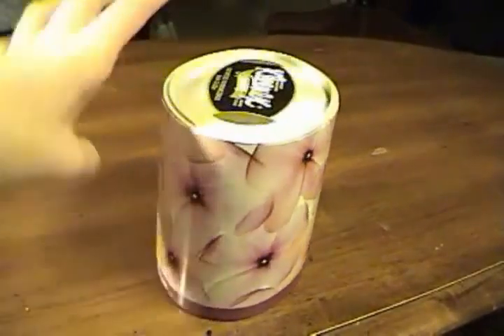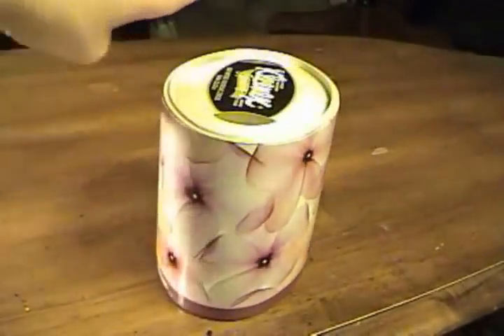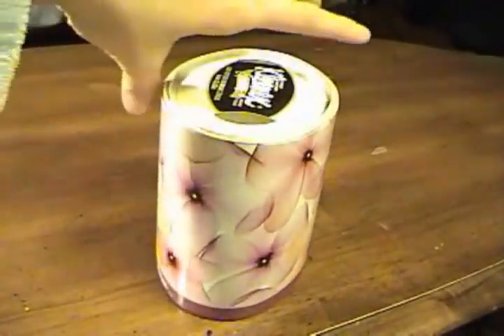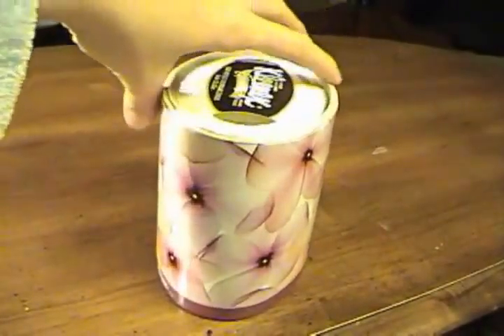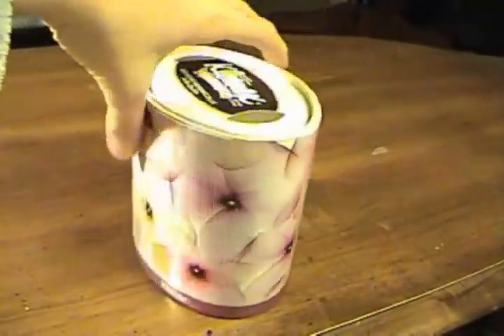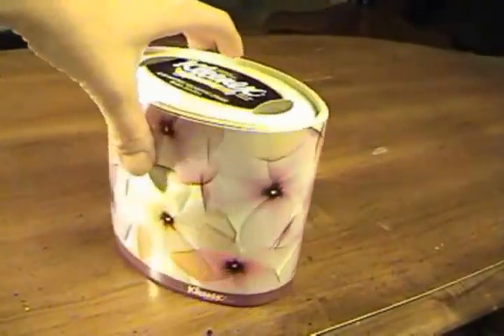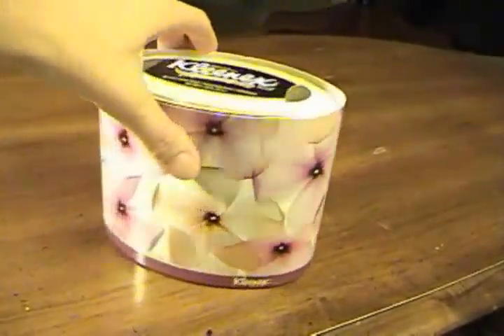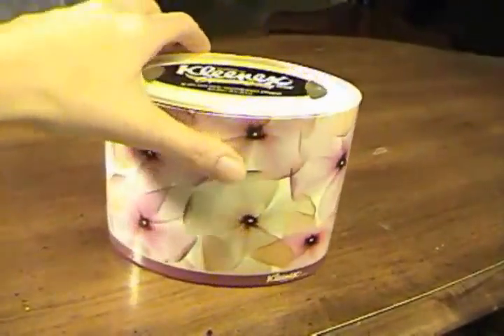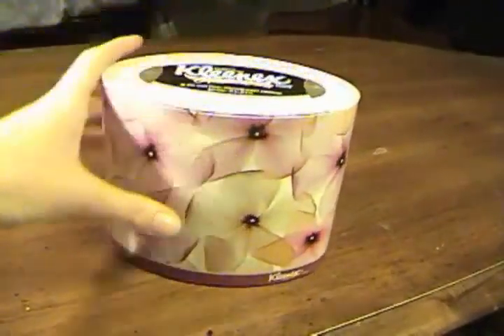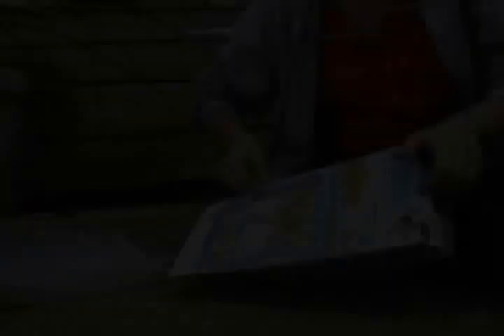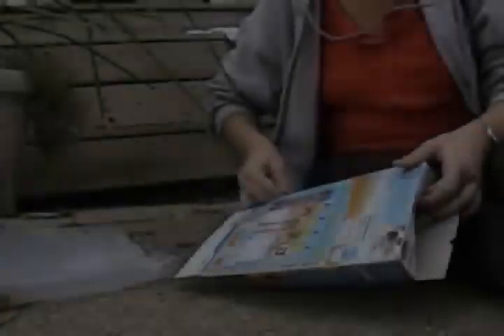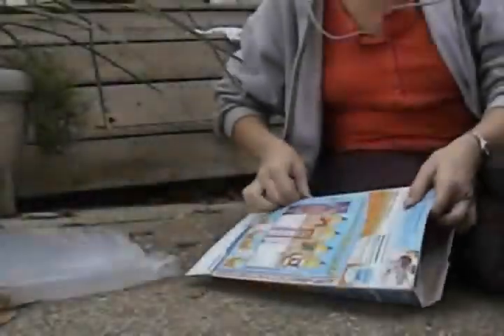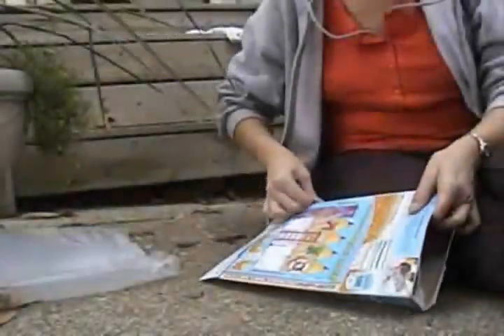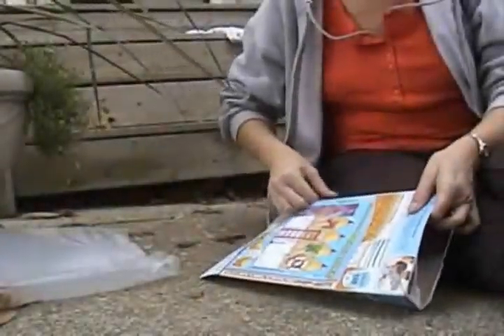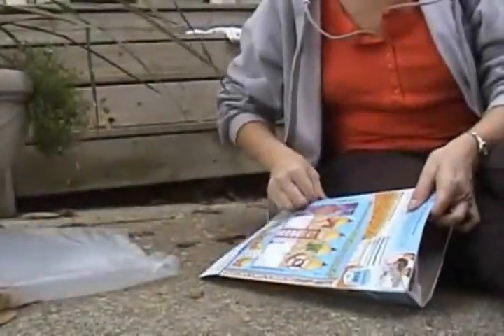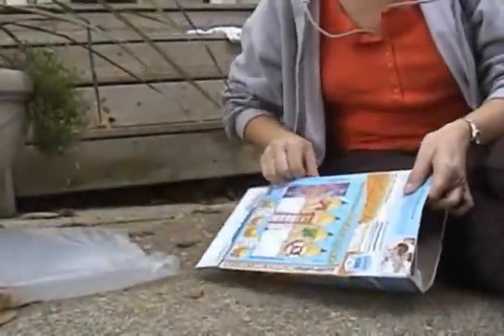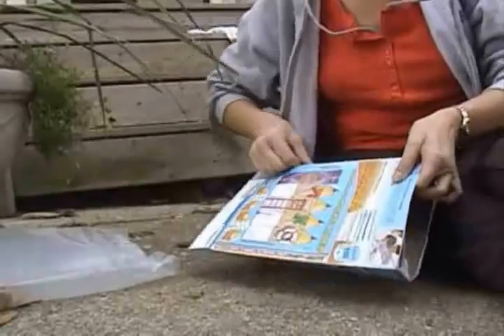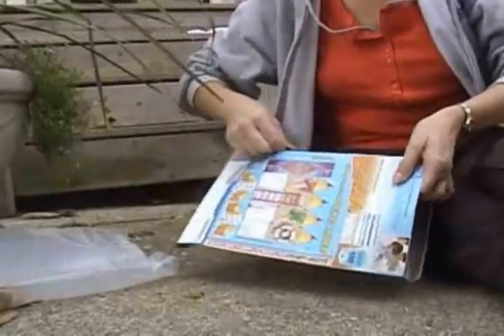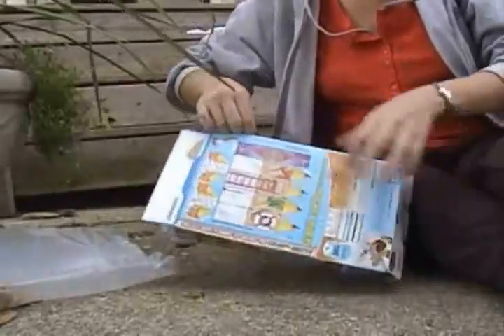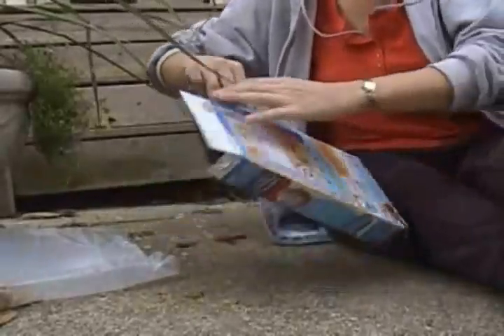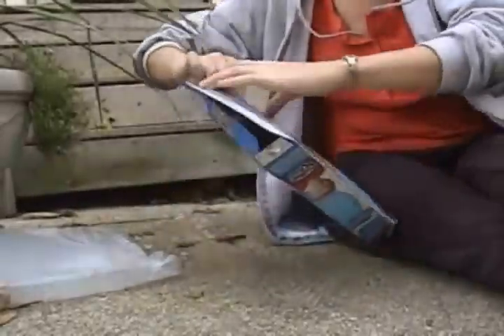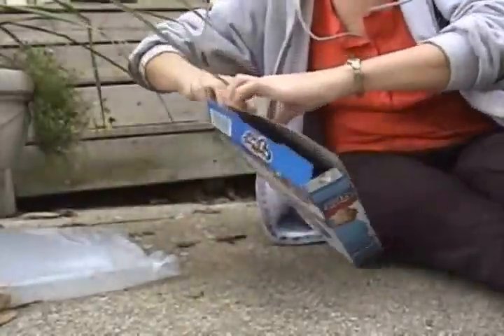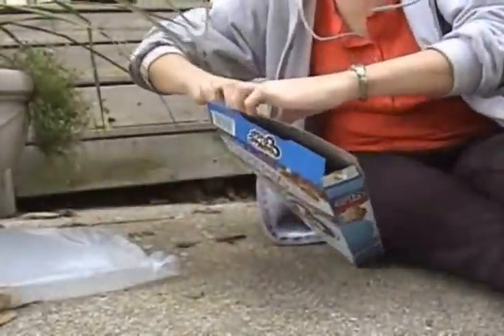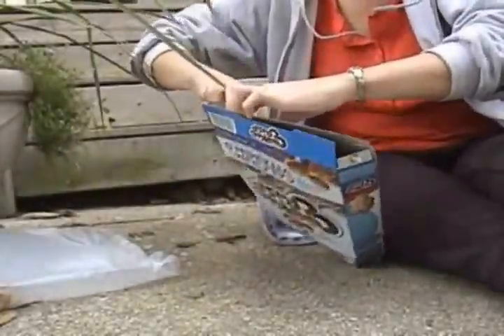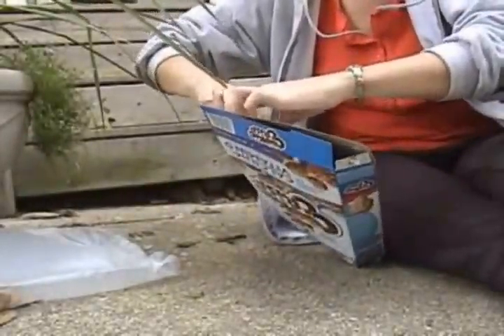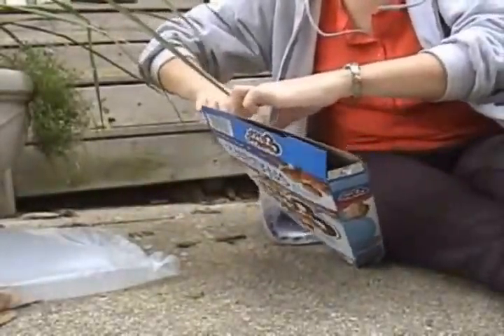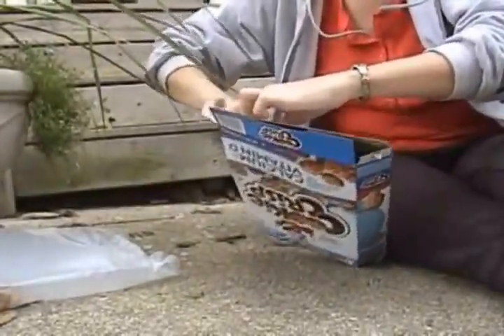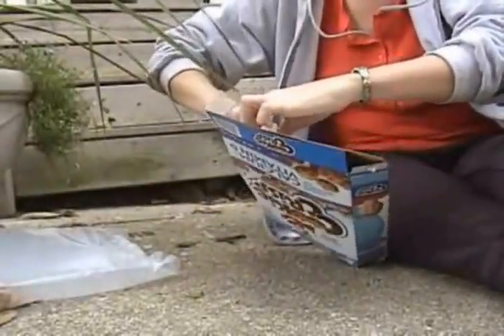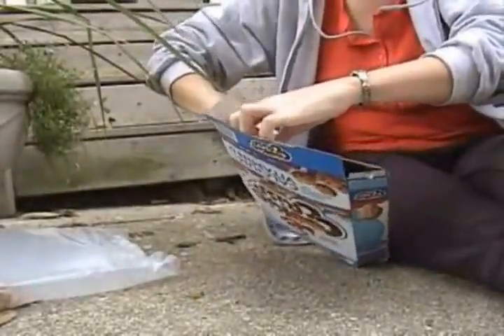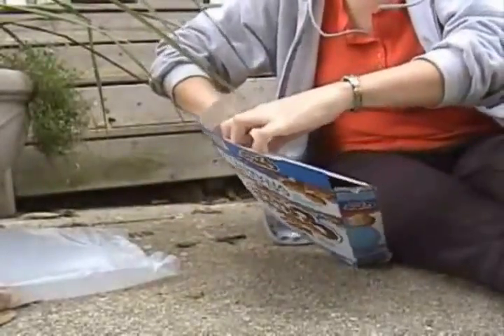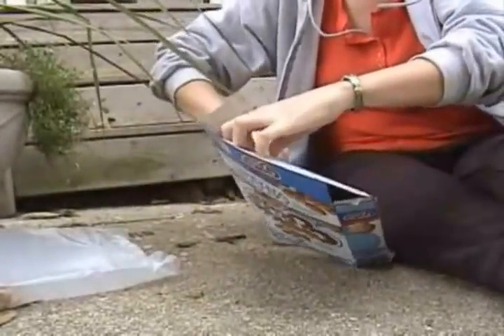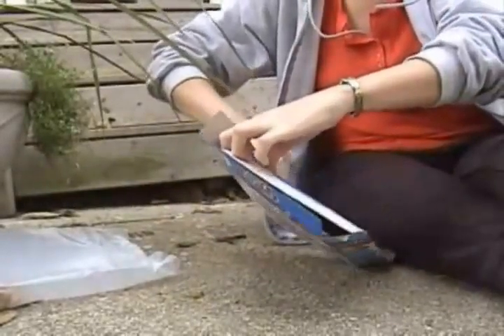Students are also to collect examples of packaging they found innovative or different to bring to the next class for discussion. Also, during the next class, students should take boxes apart to see exactly how they've been designed and learn how they go together.